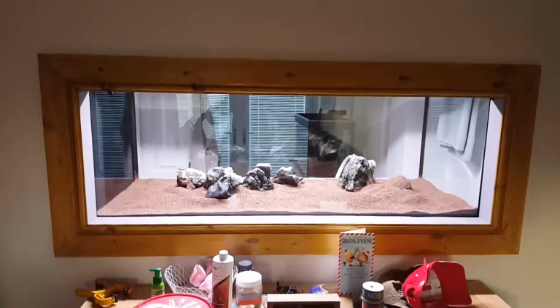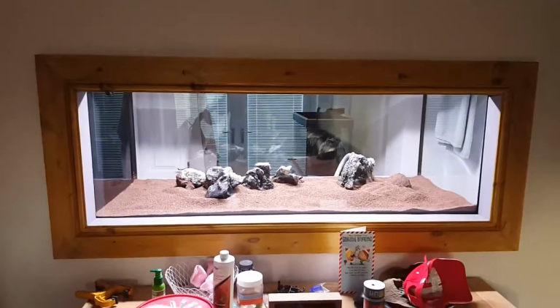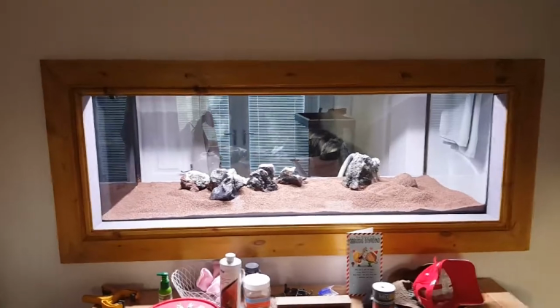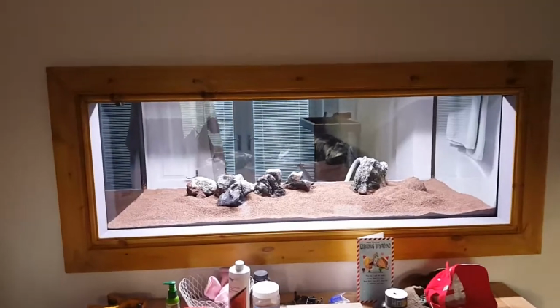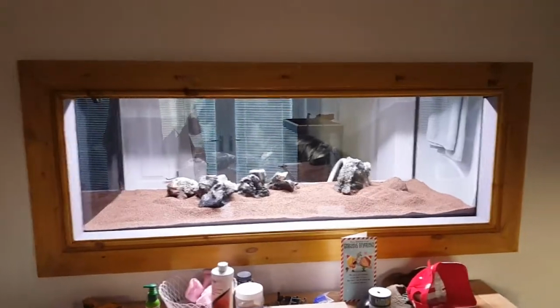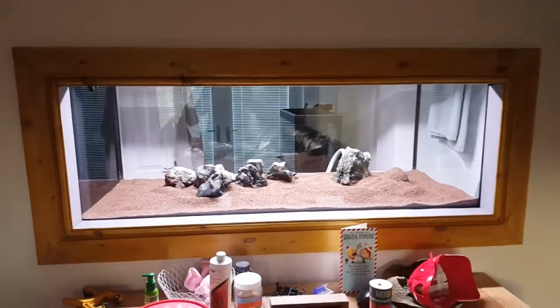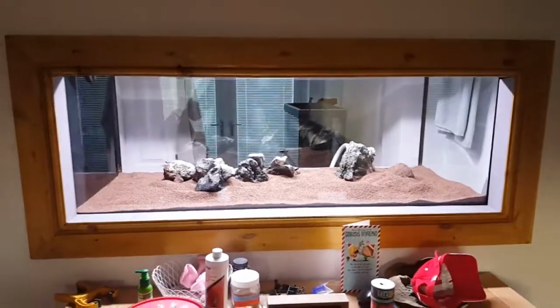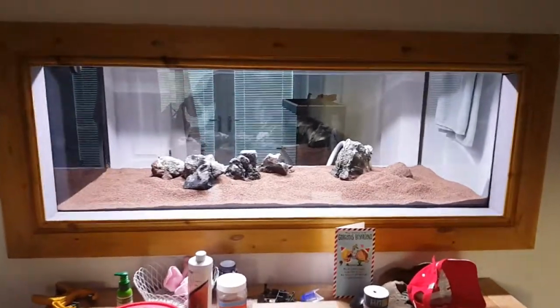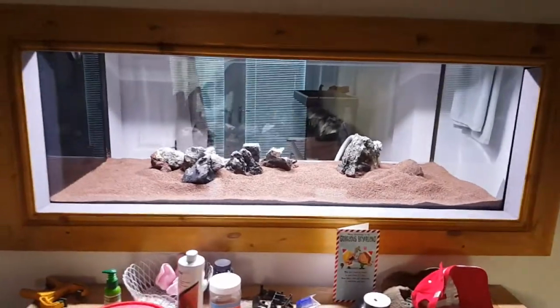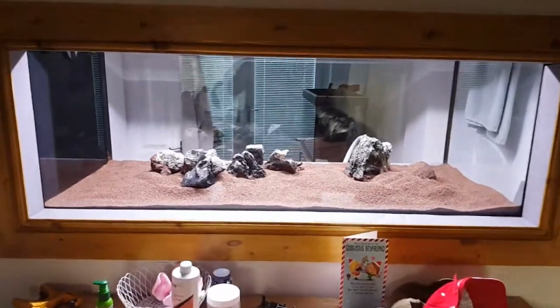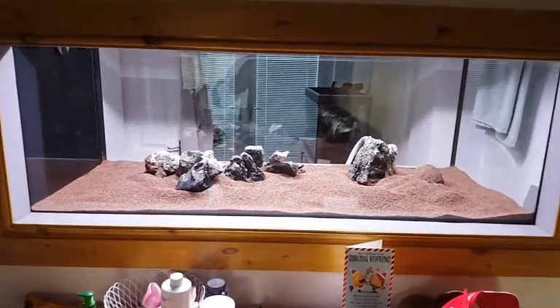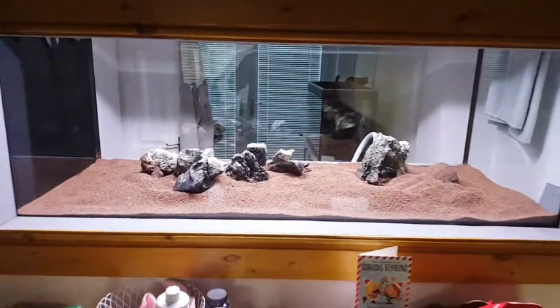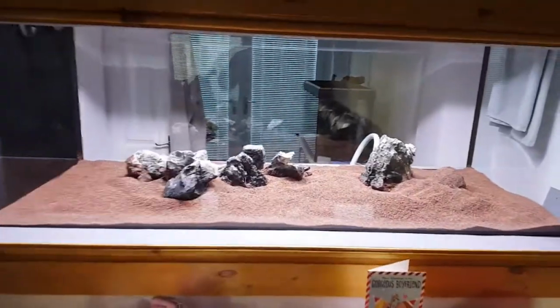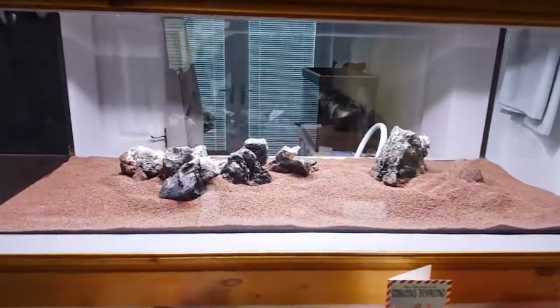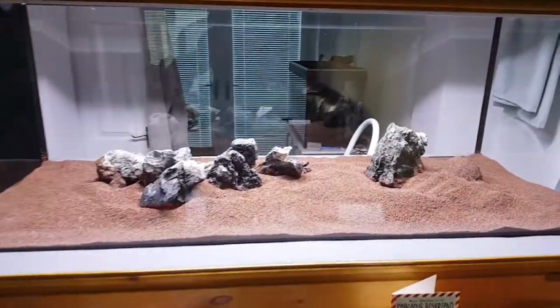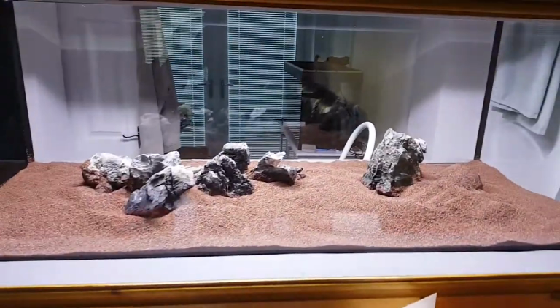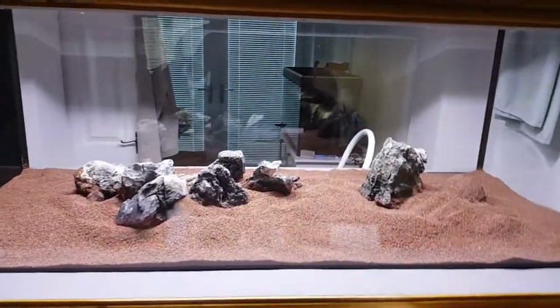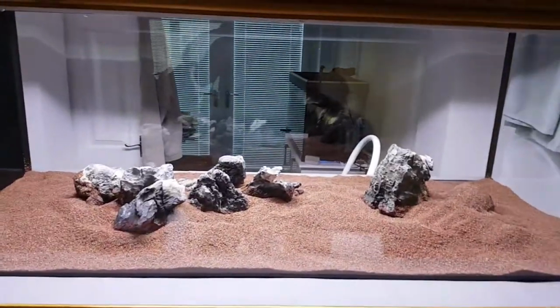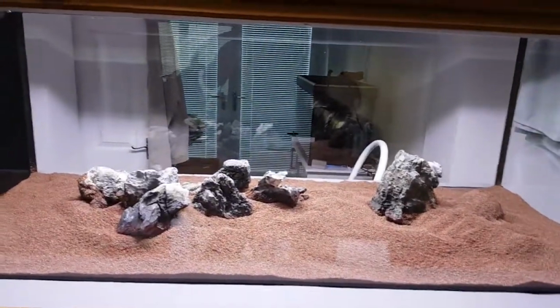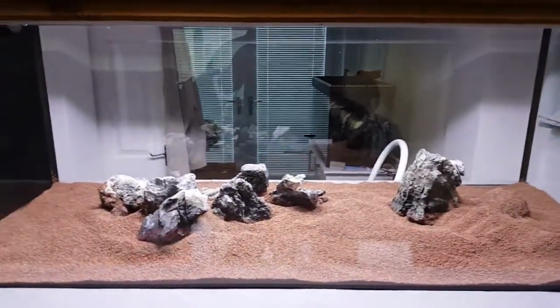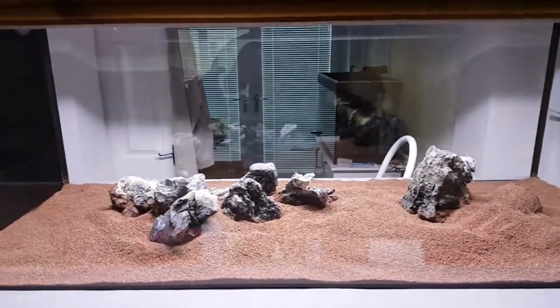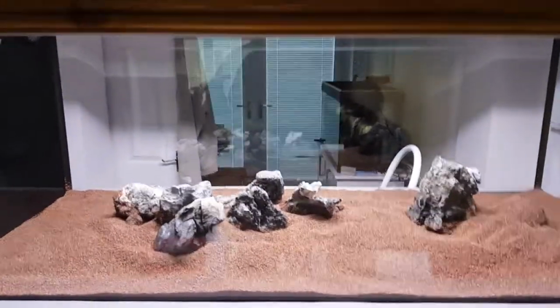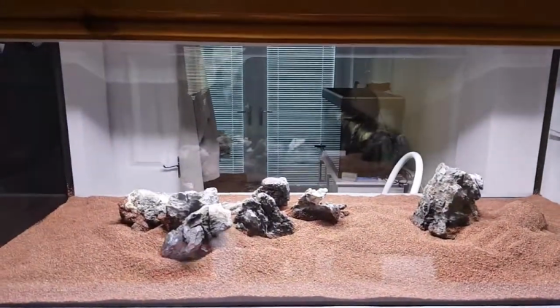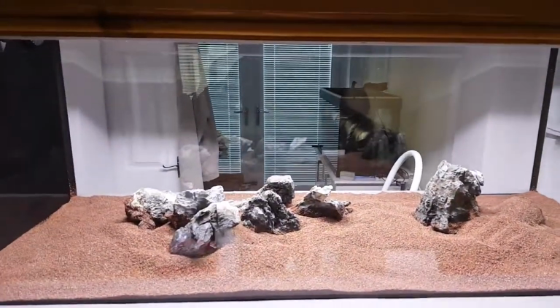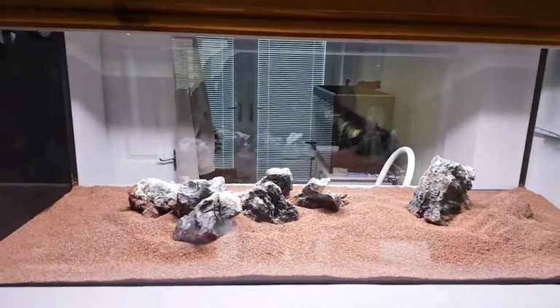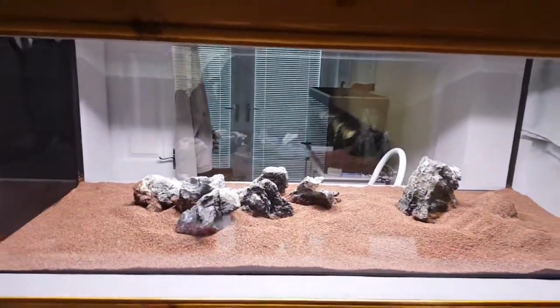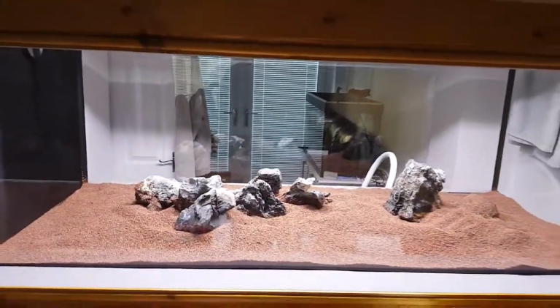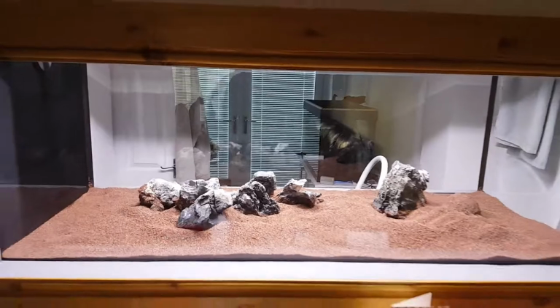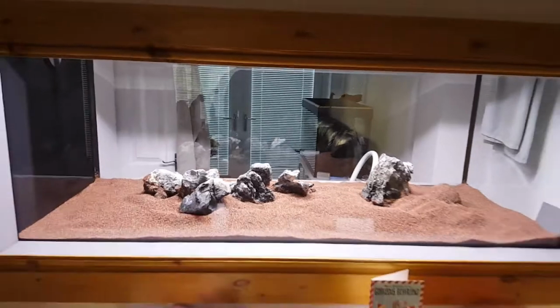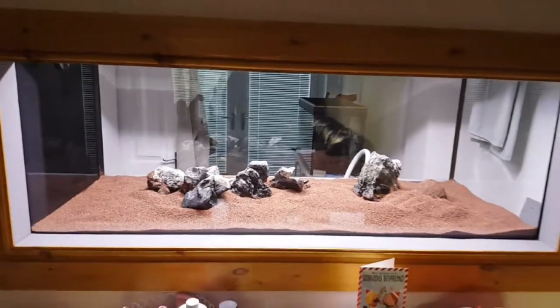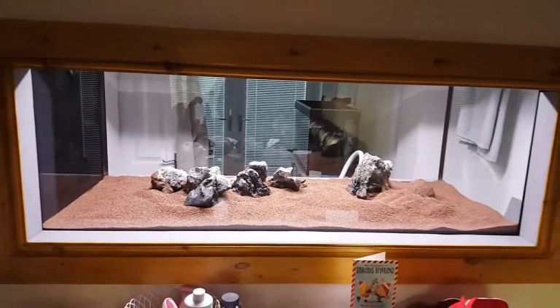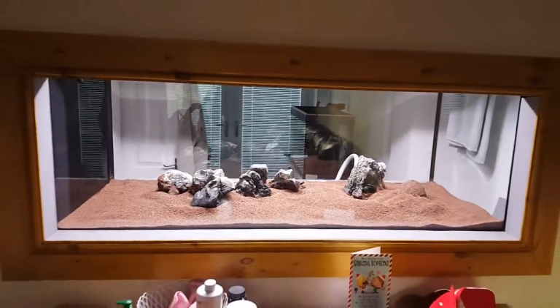Hey guys, it's Kelly here again. Kelly's Aquariums. Just a quick look at the tank — this is from the living room side.